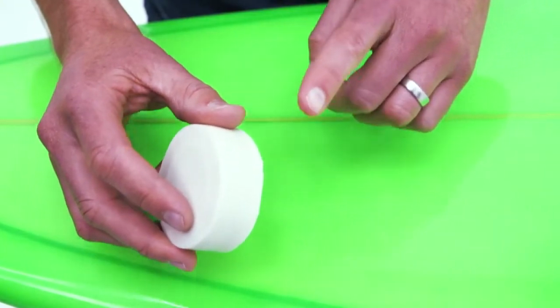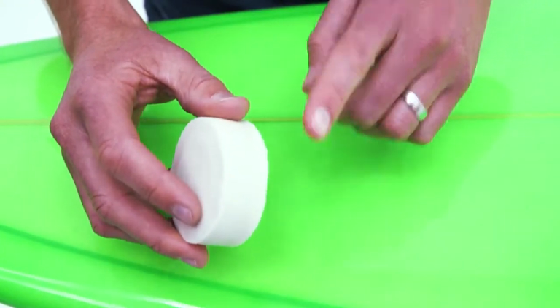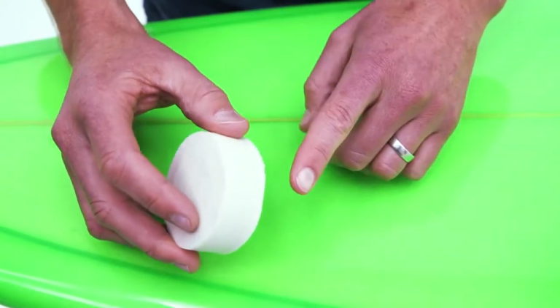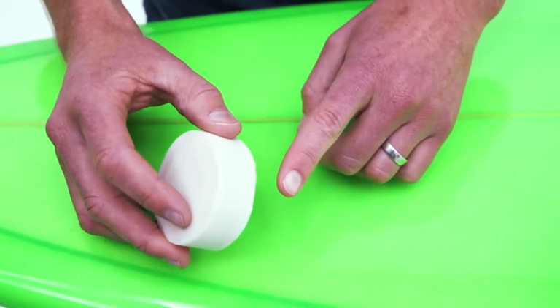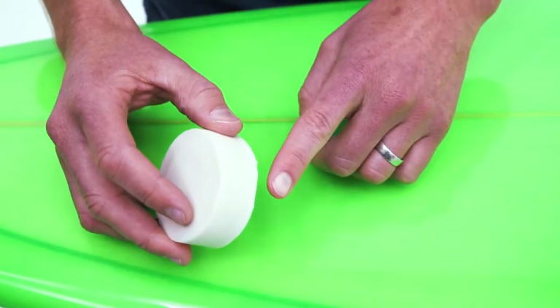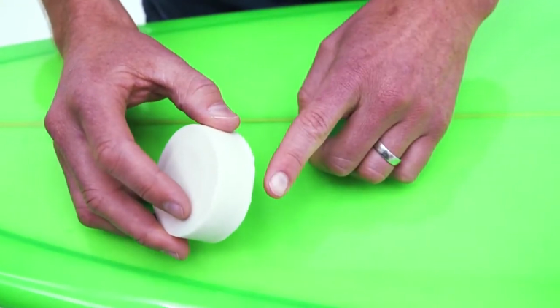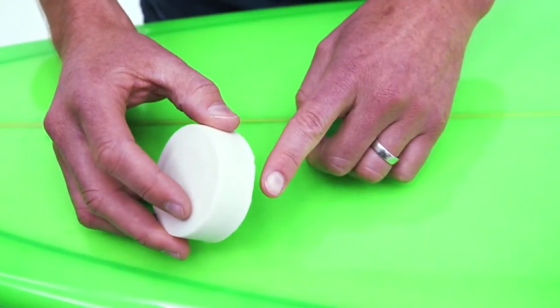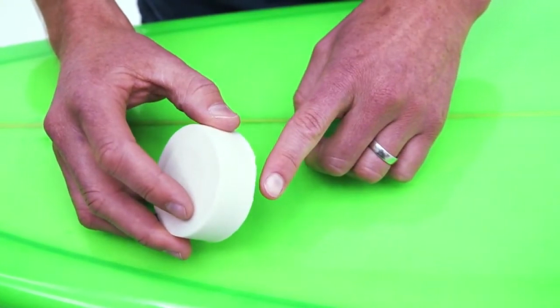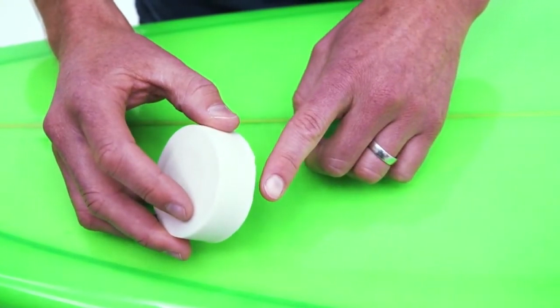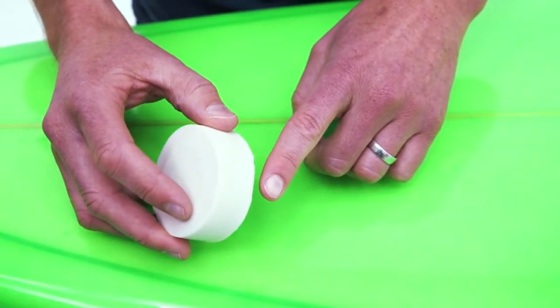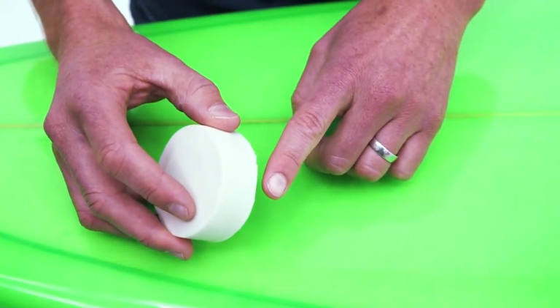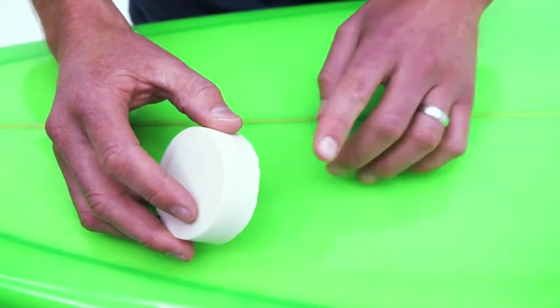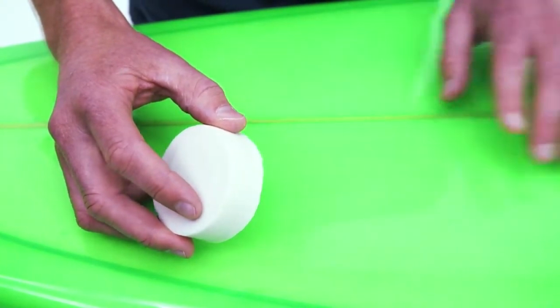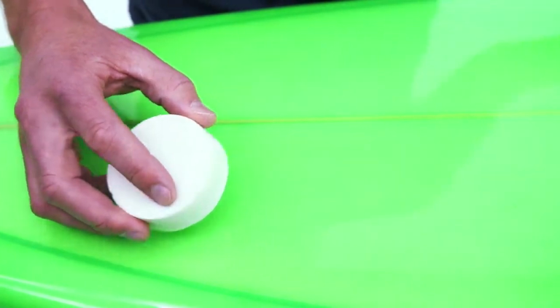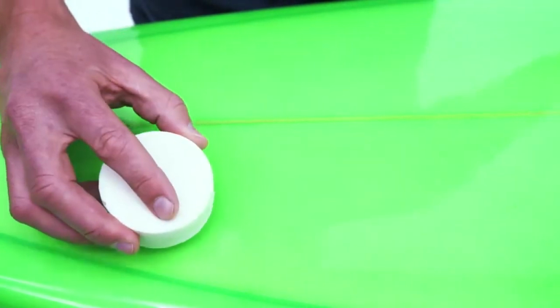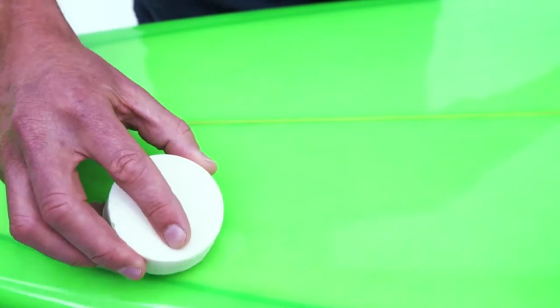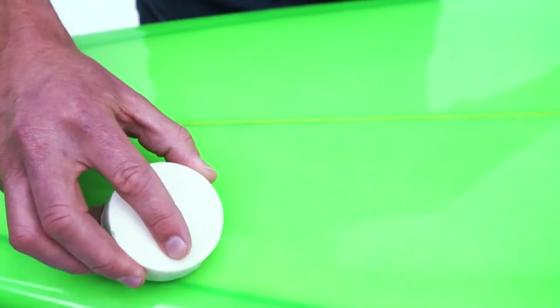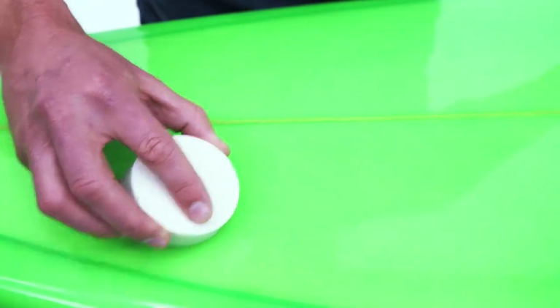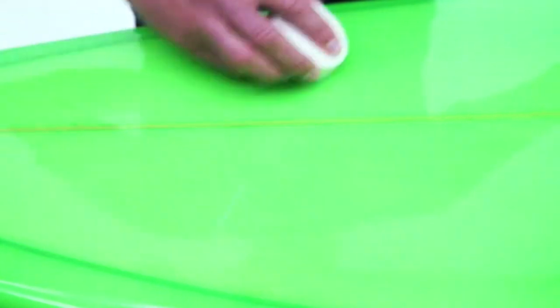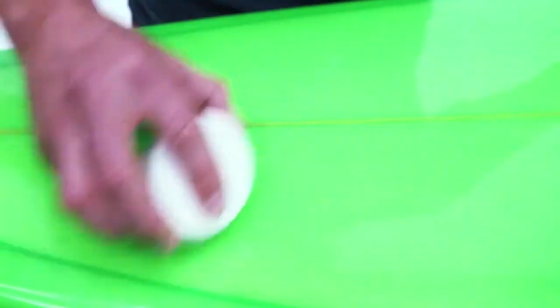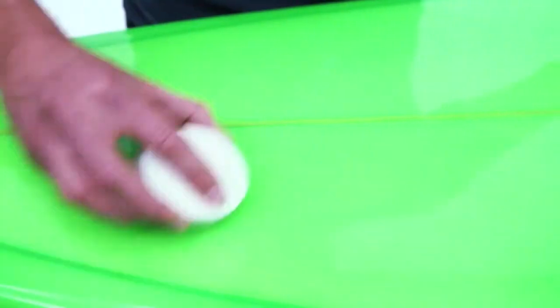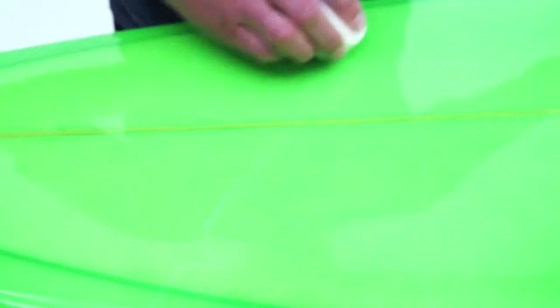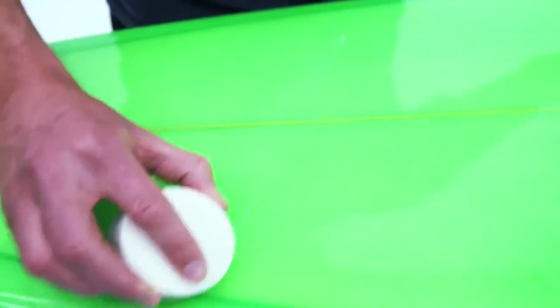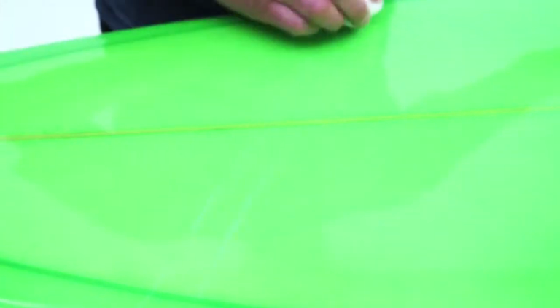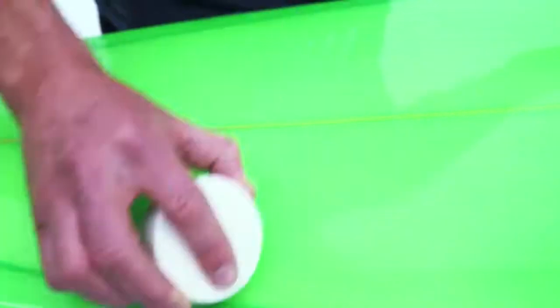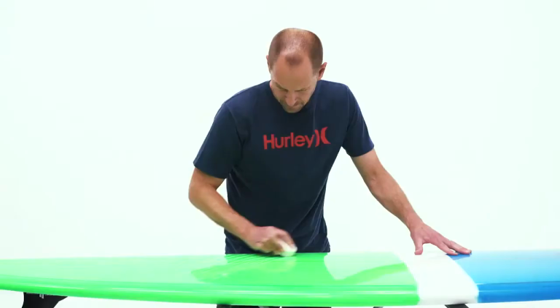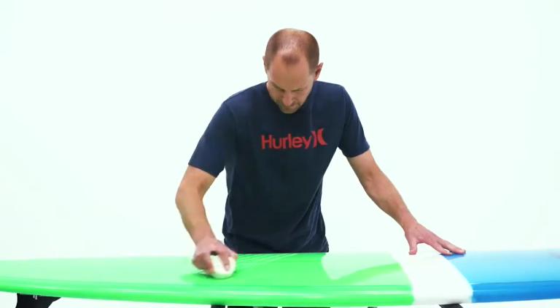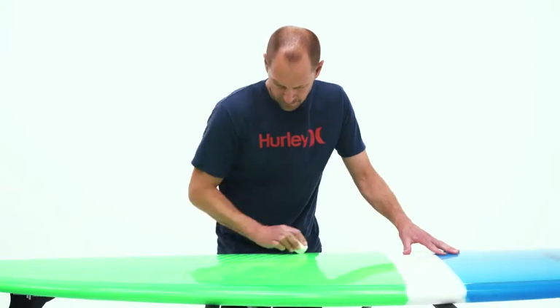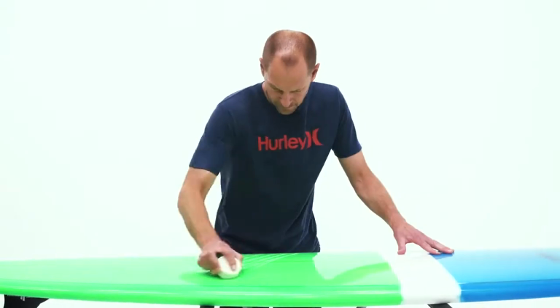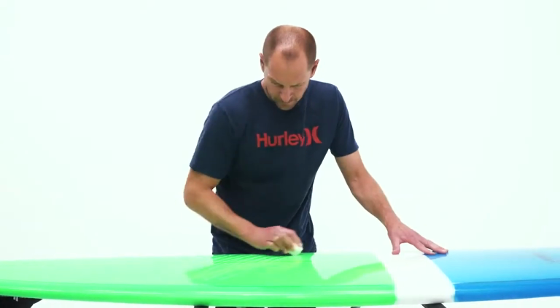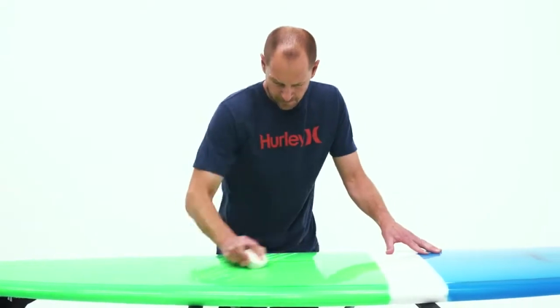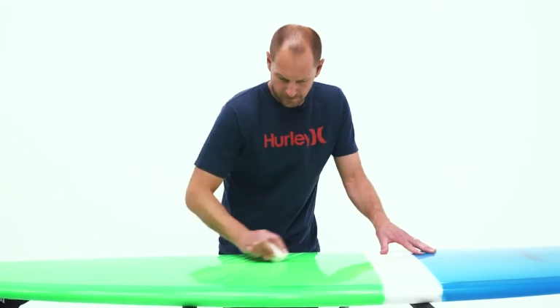Firstly, I like to use the edge of the block to create a series of diagonal lines. Start at one end of the board and cover the desired area.